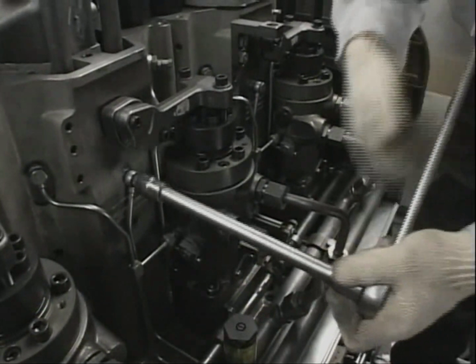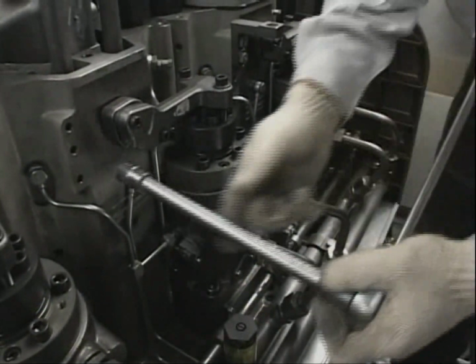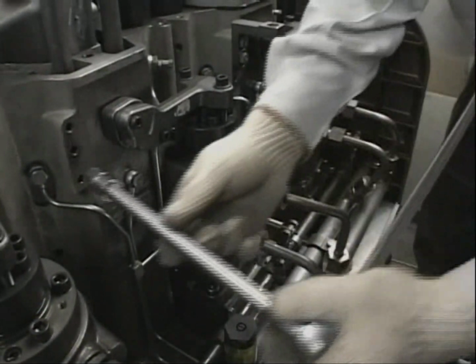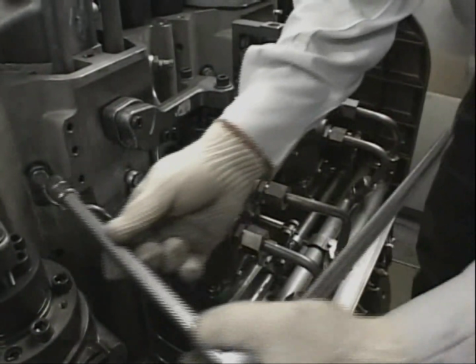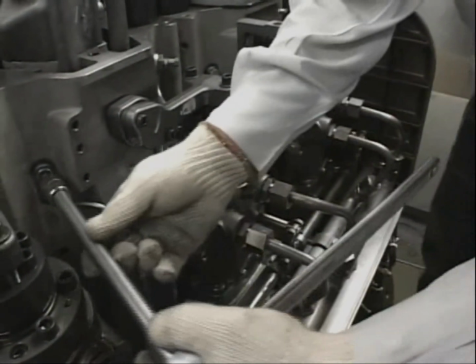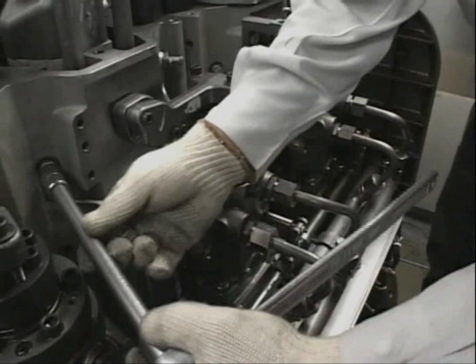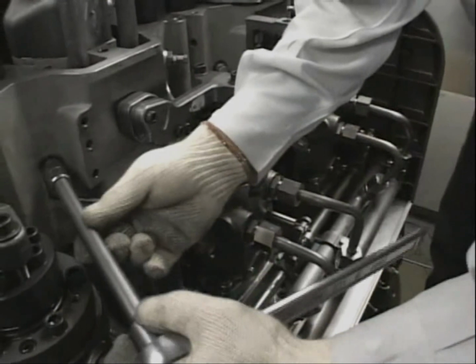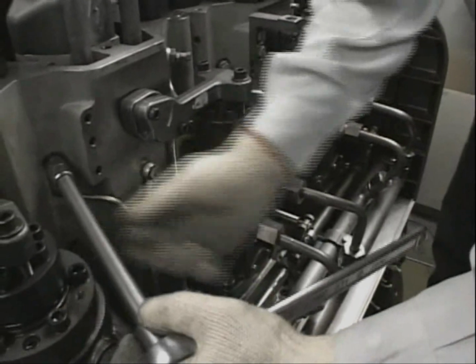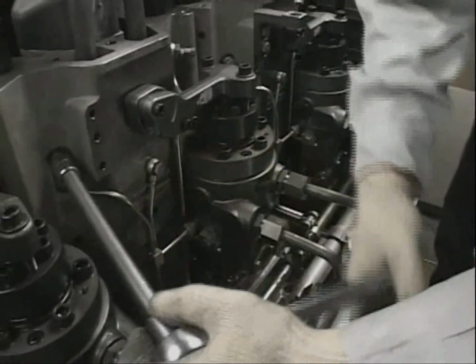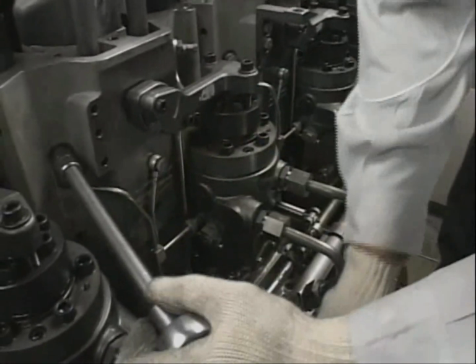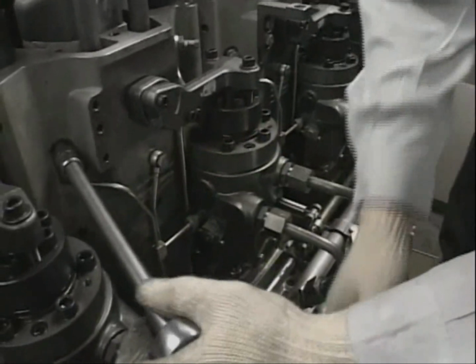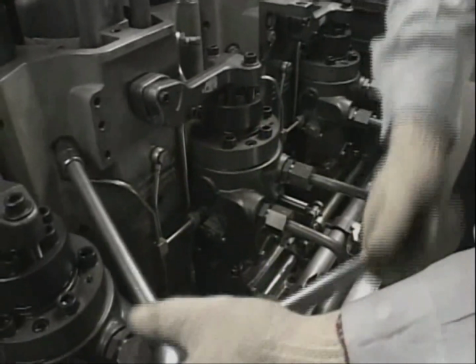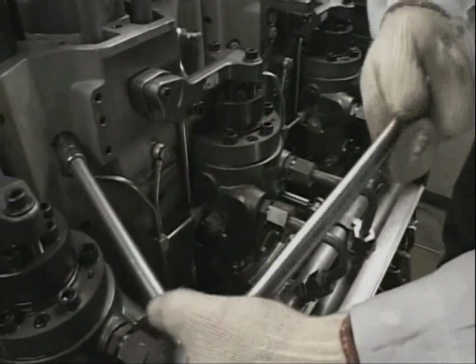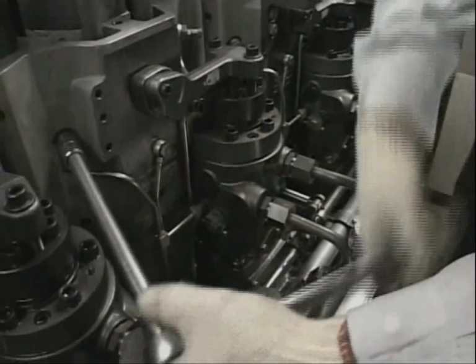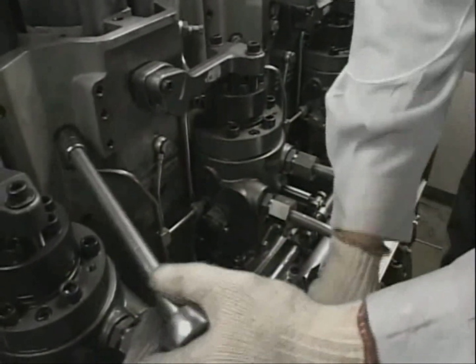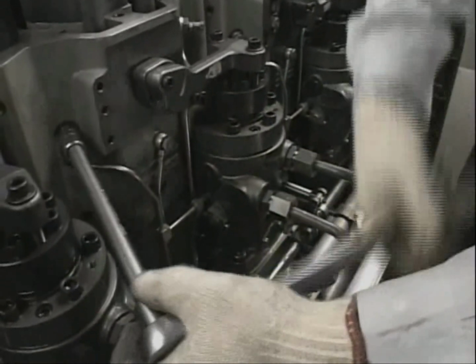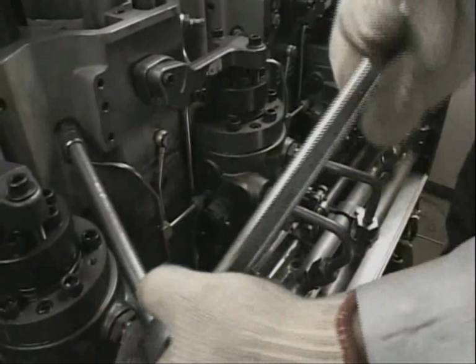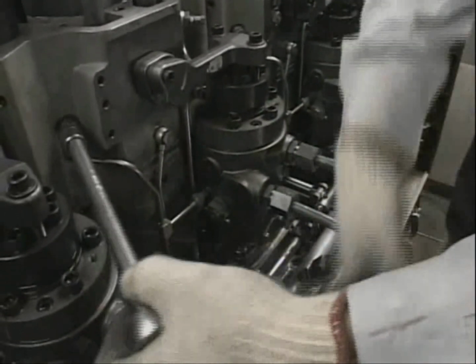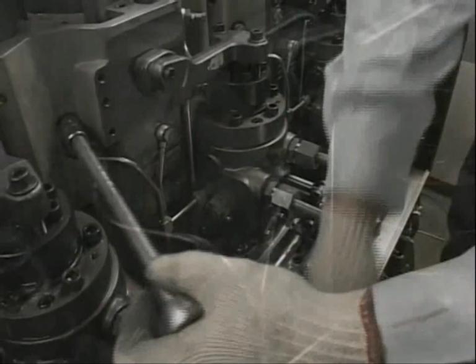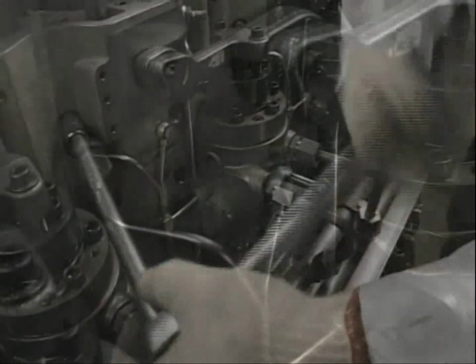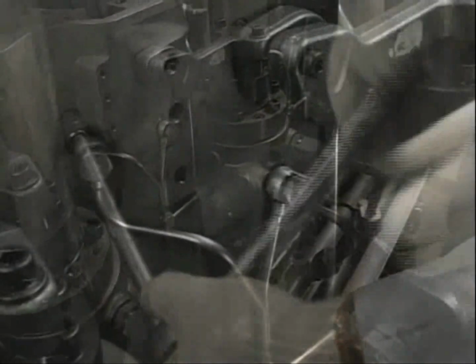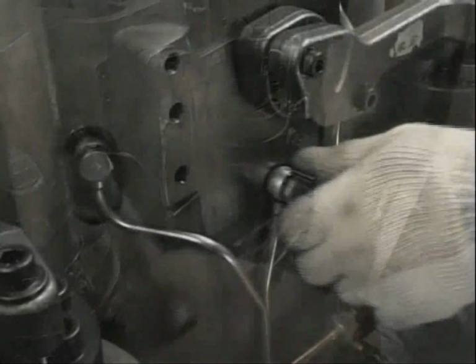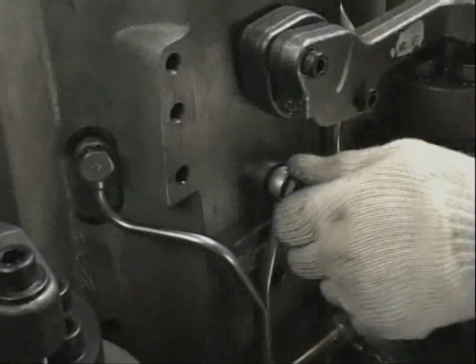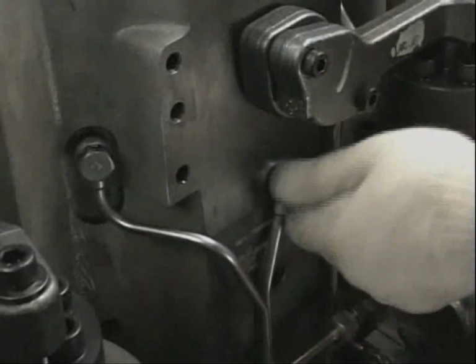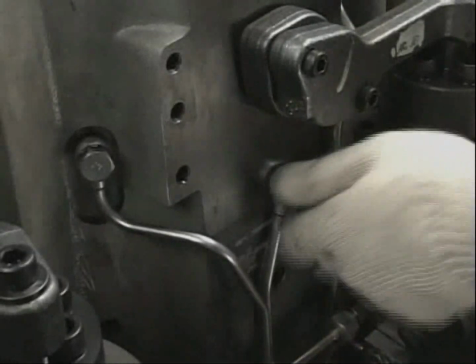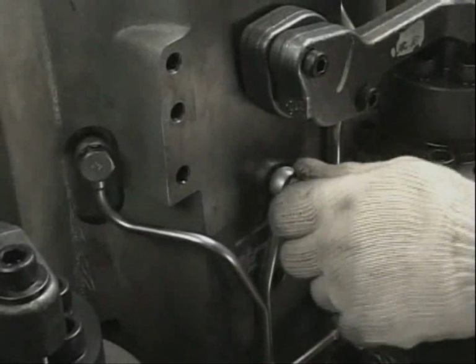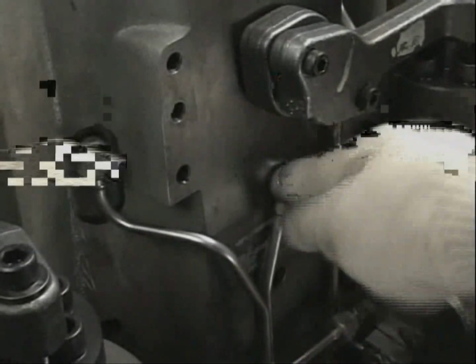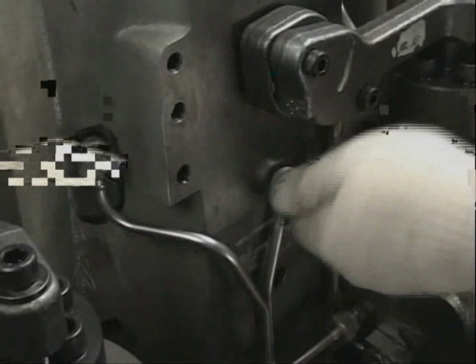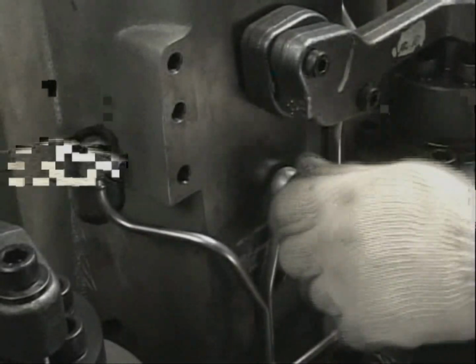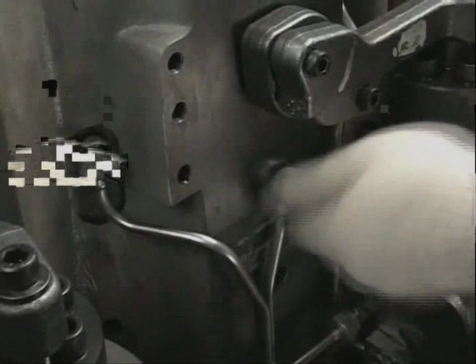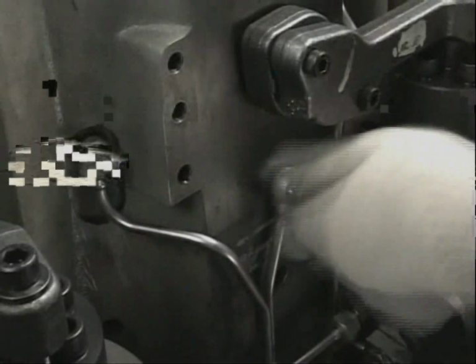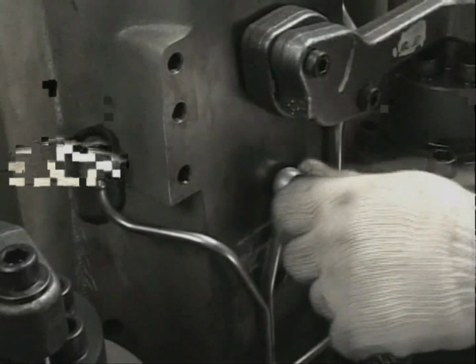Just after the maintenance of the fuel injection valve, check for oil leakage from the leakage pipe while the engine is running.